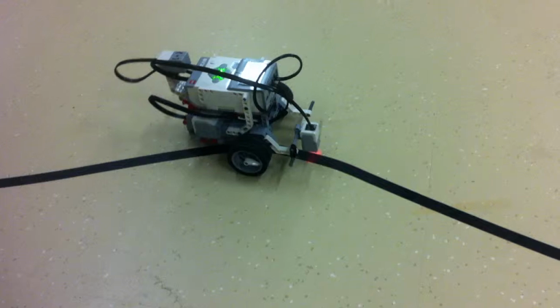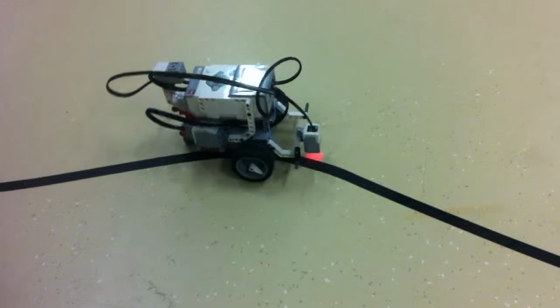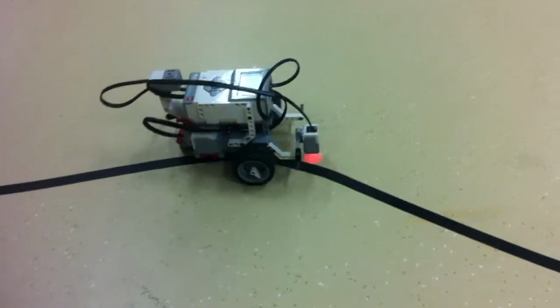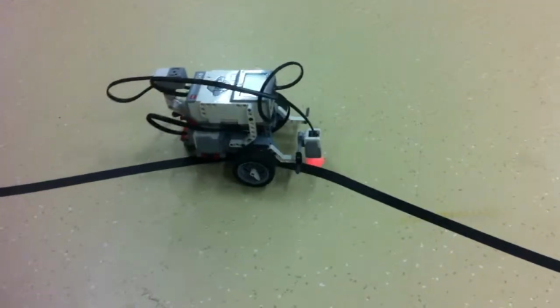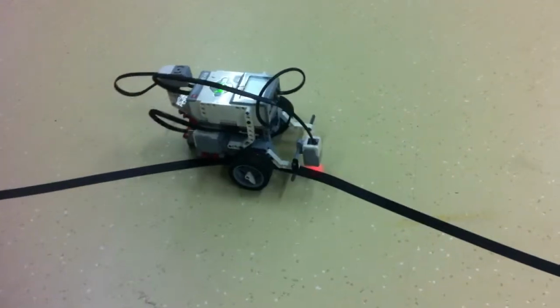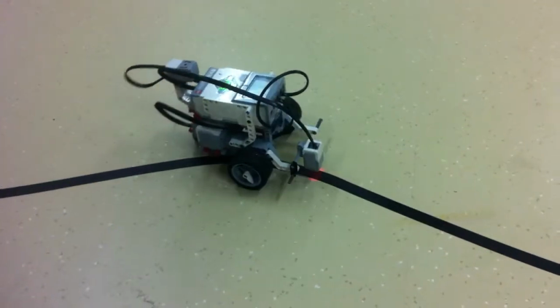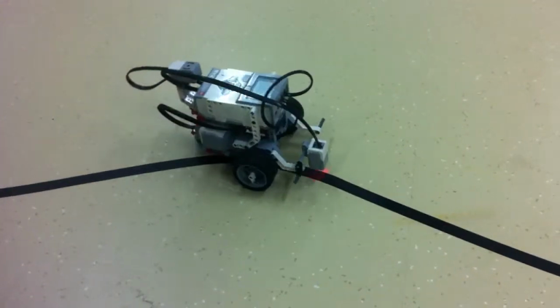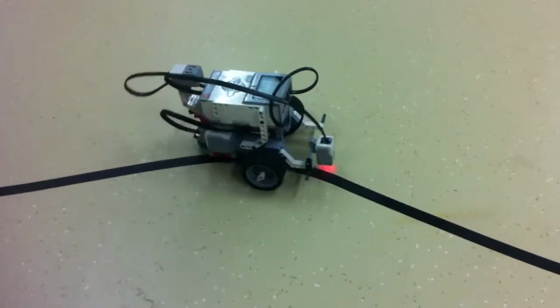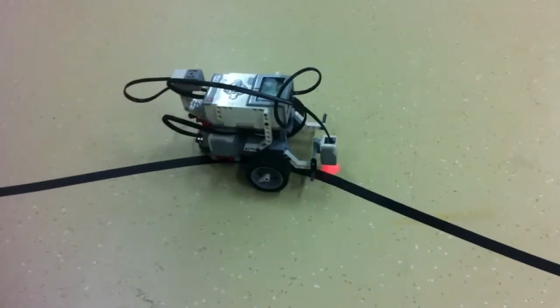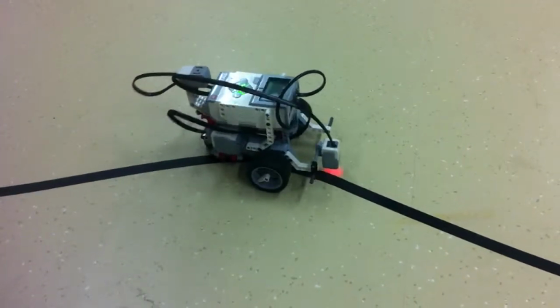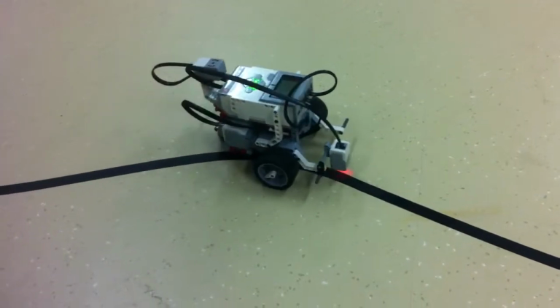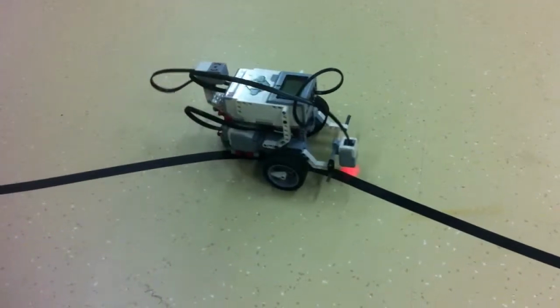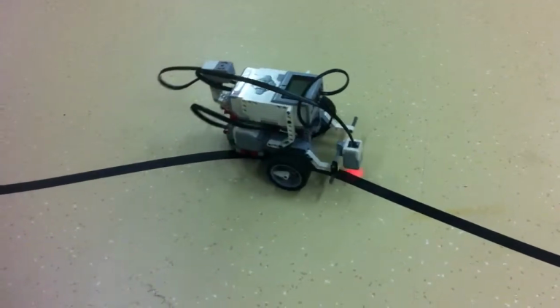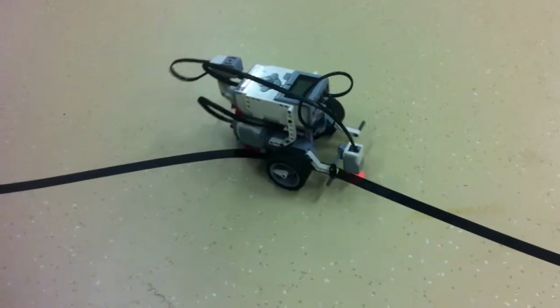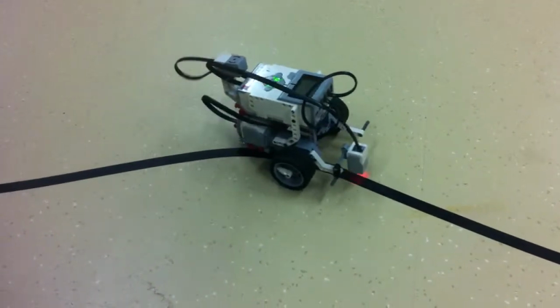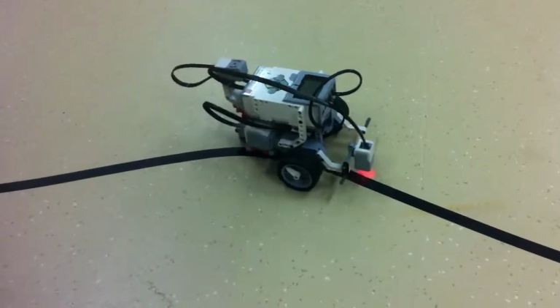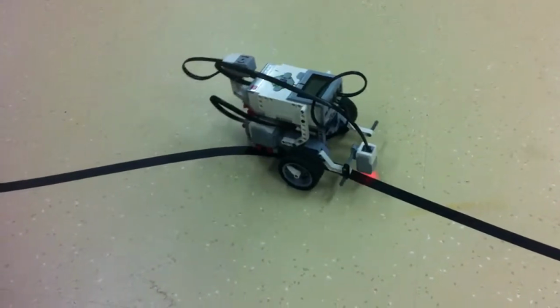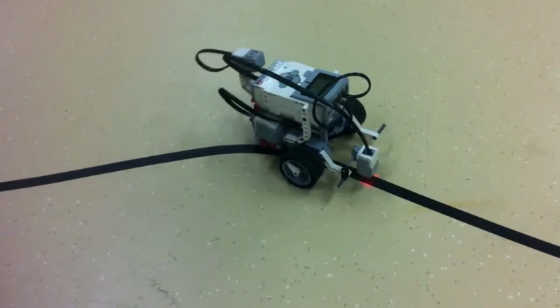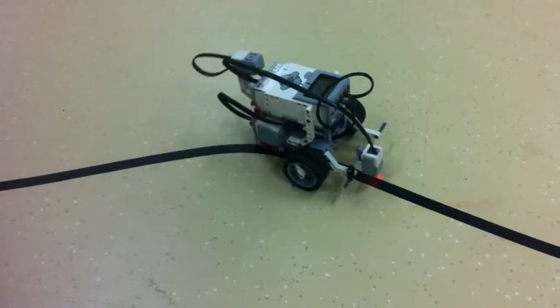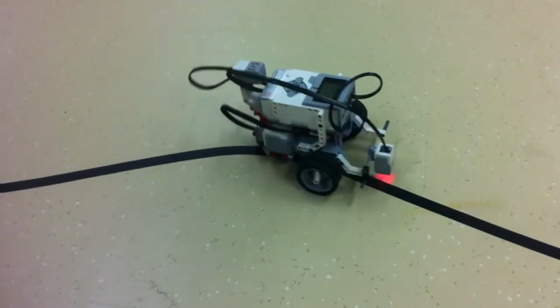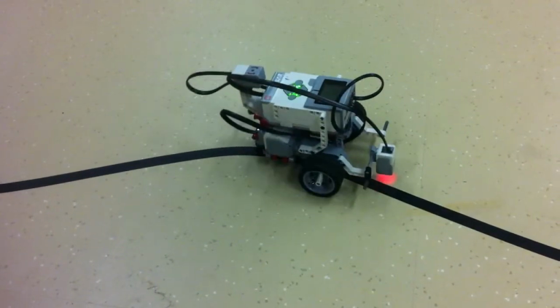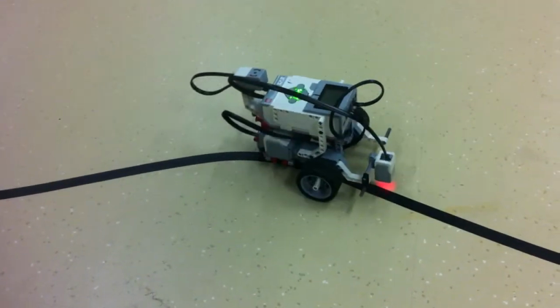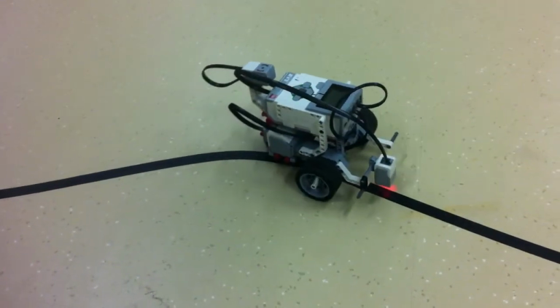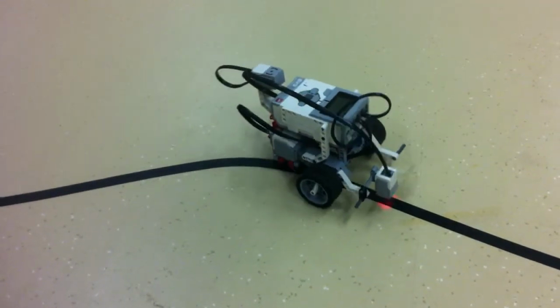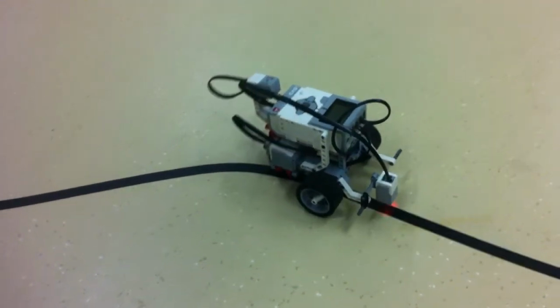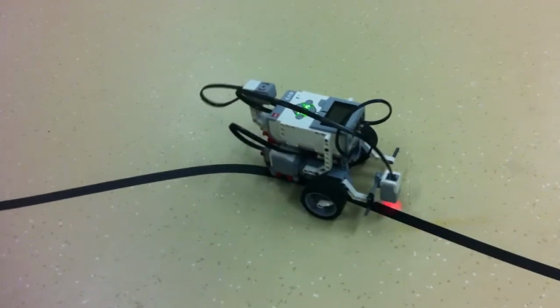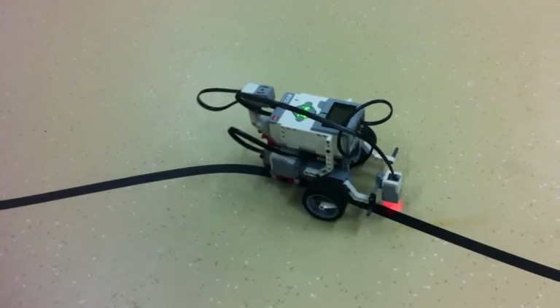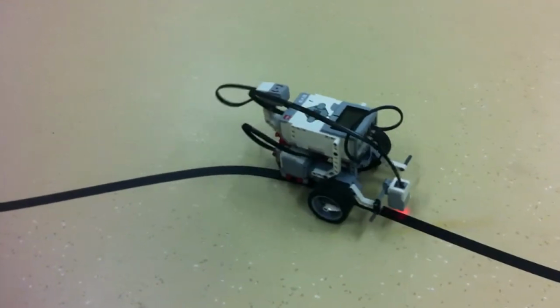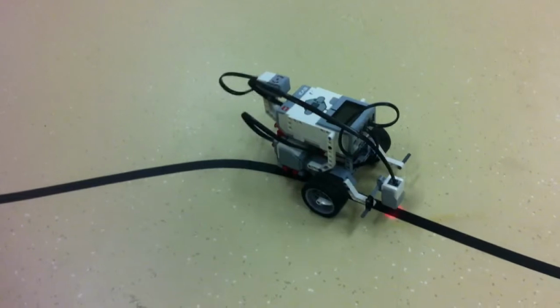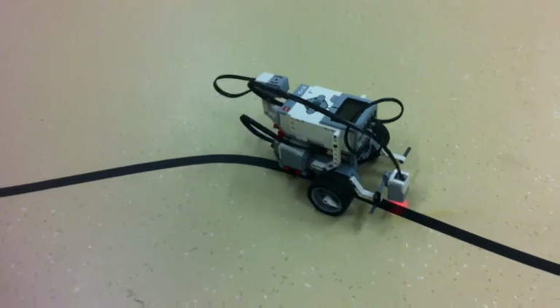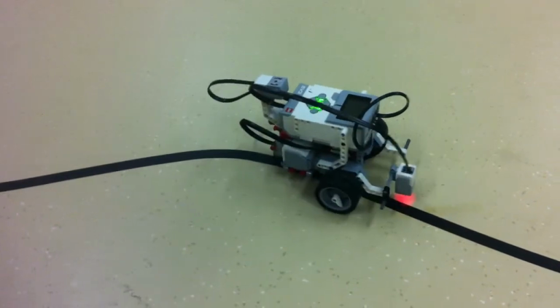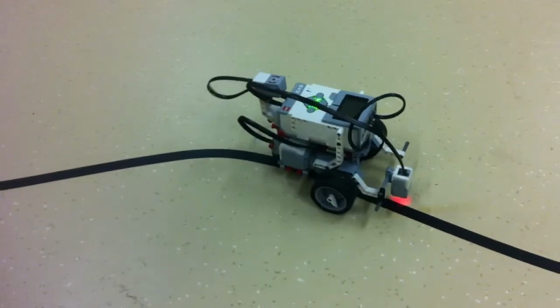One wheel is slower, one wheel is faster — the outside wheel is faster and the inside wheel is slower.